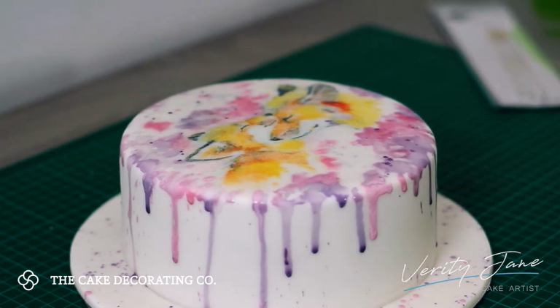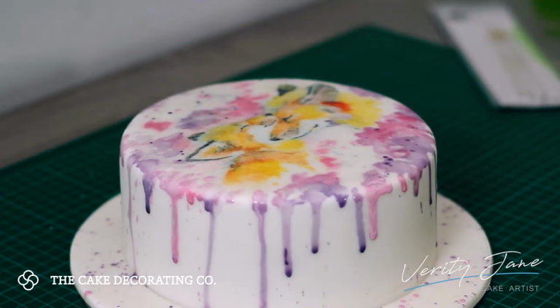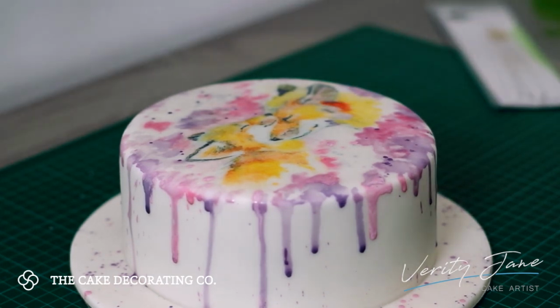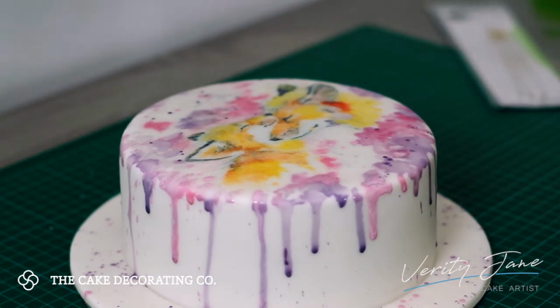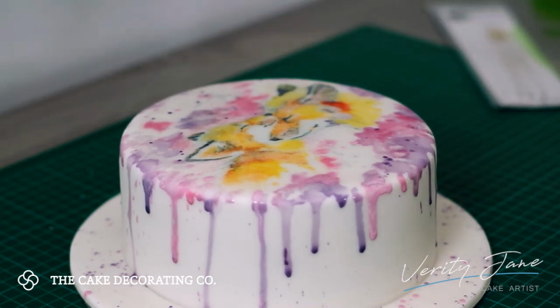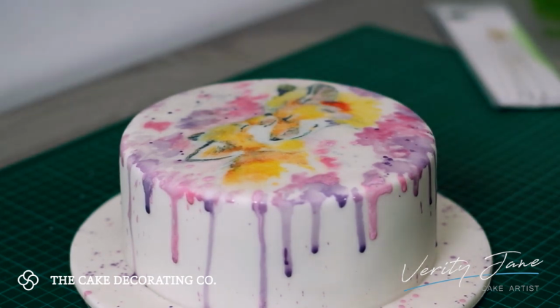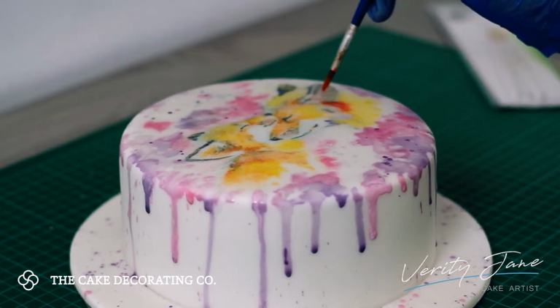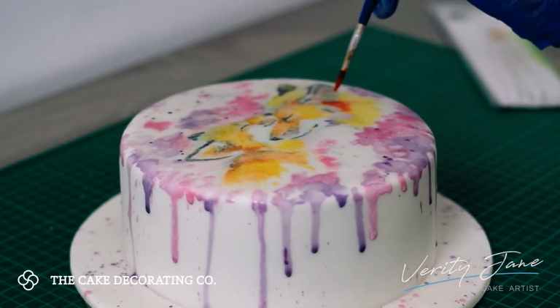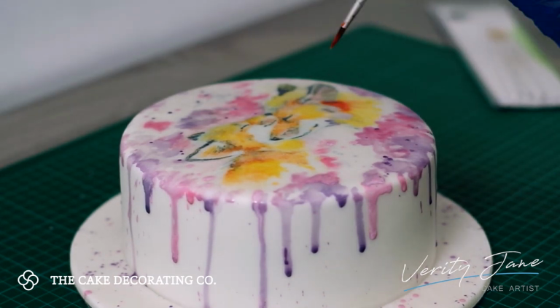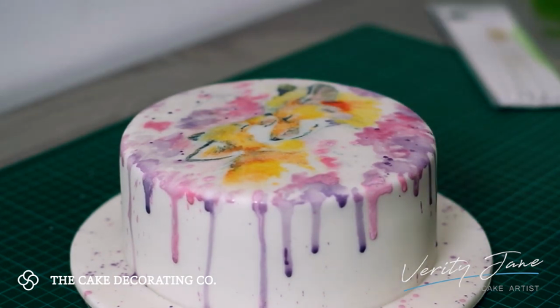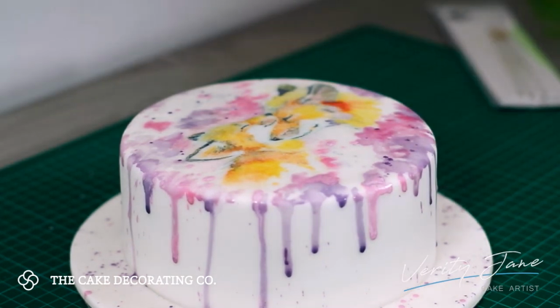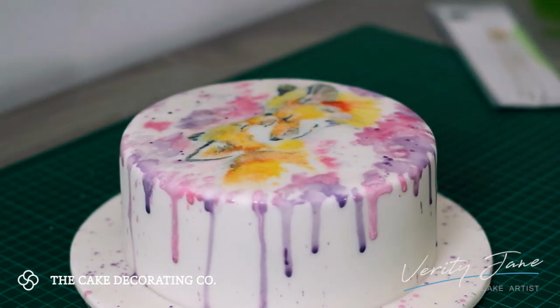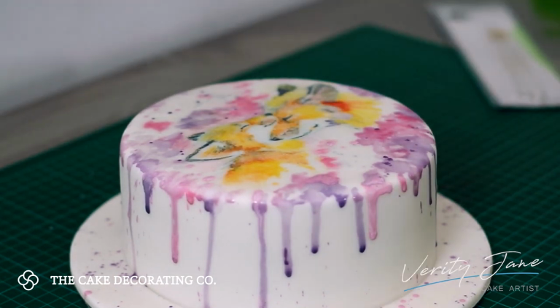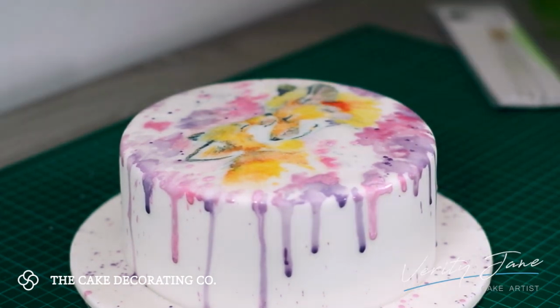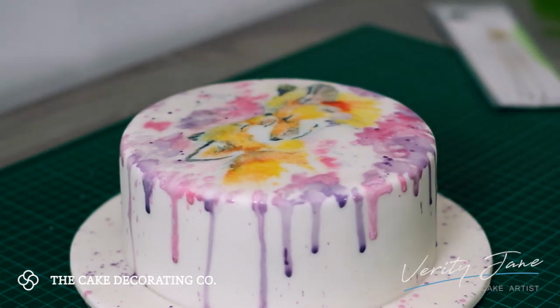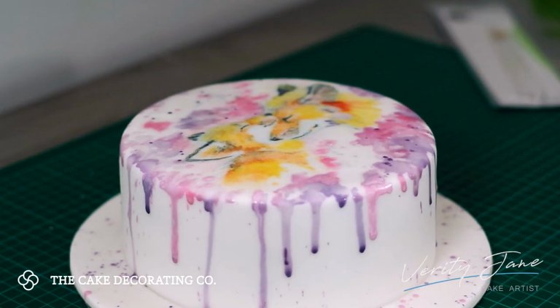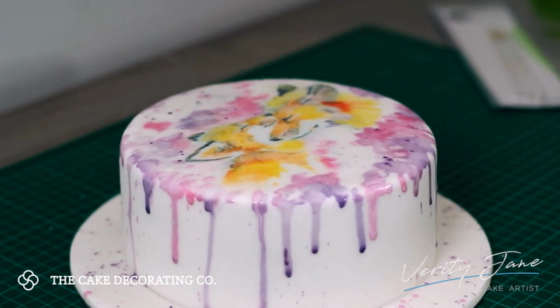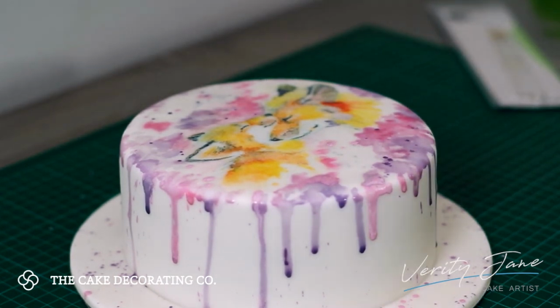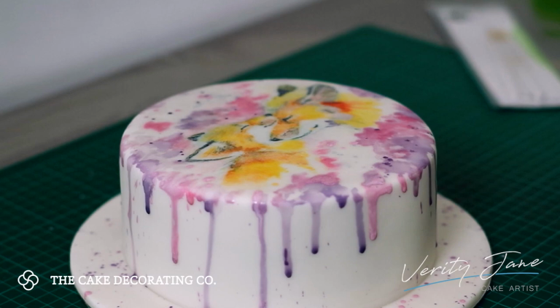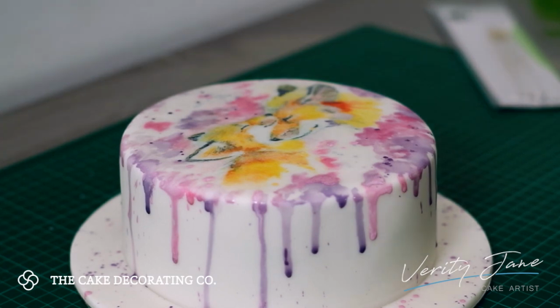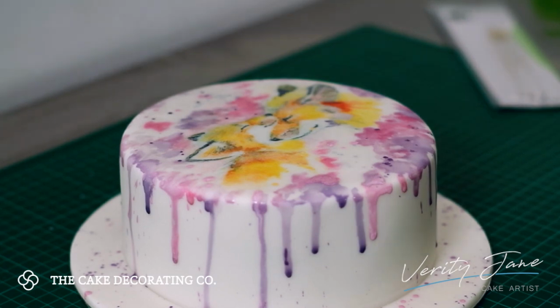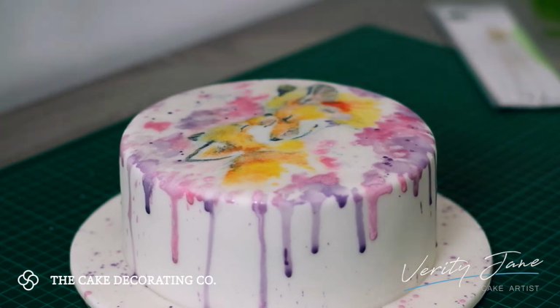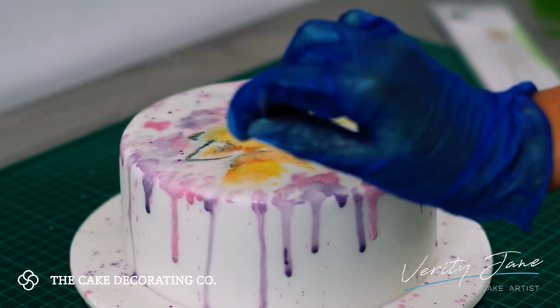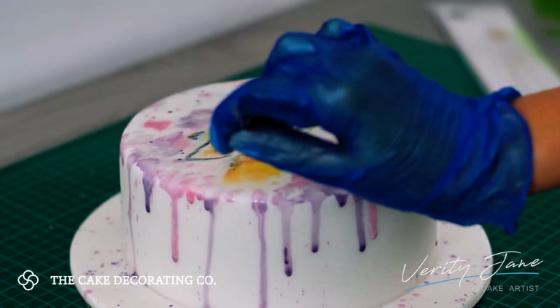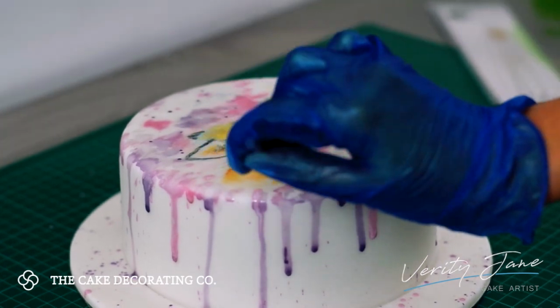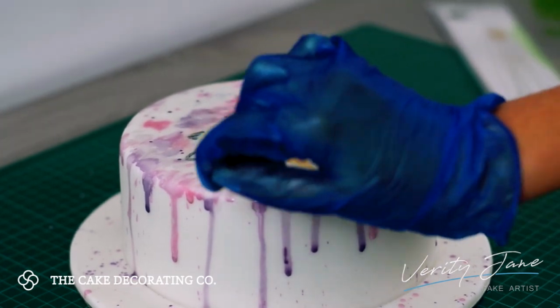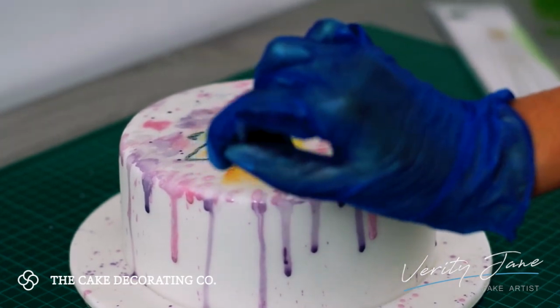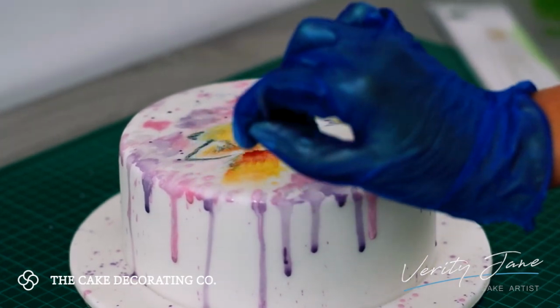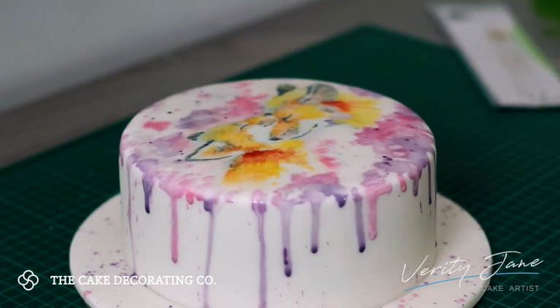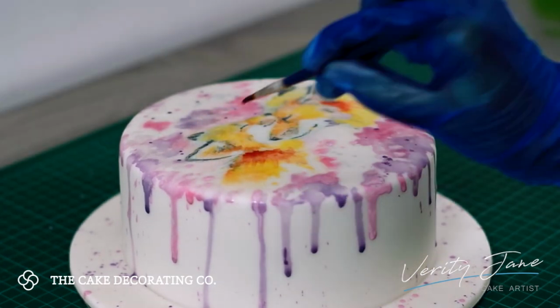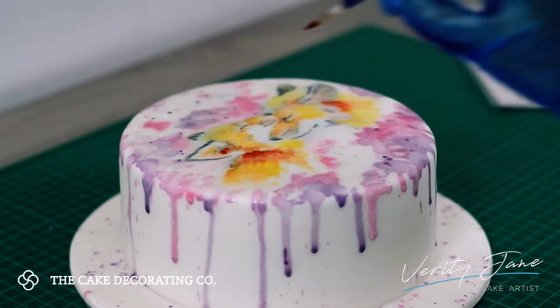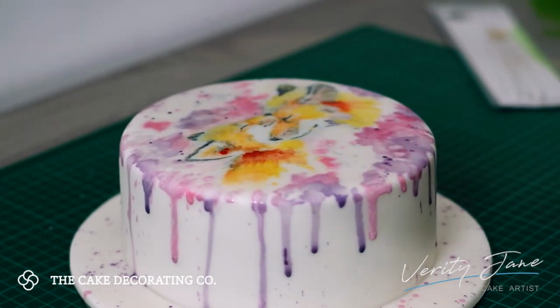Using the guide that's been left behind by the wafer paper, I begin to fill in the colours, details and textures of the image.